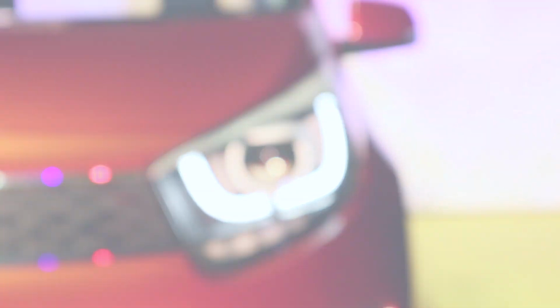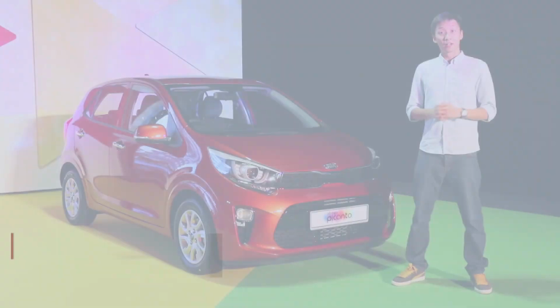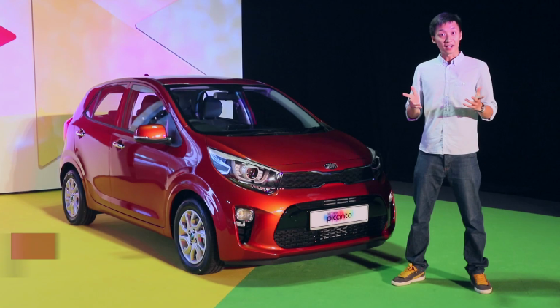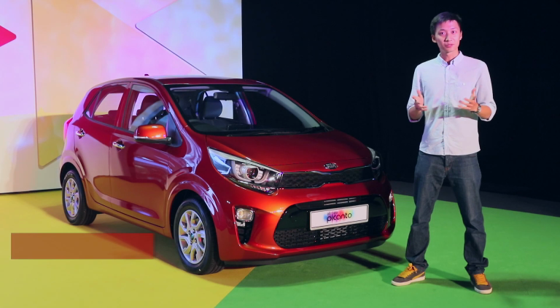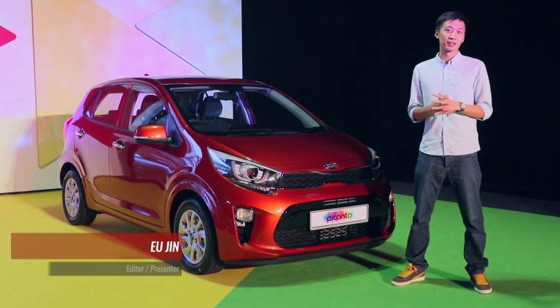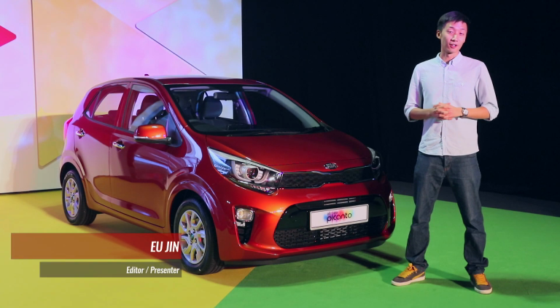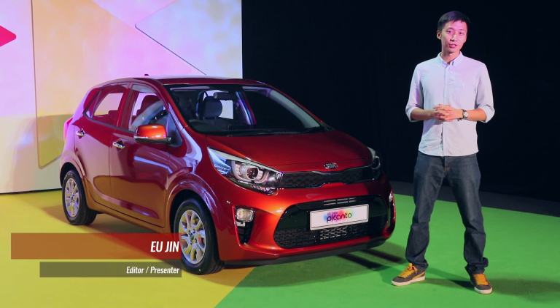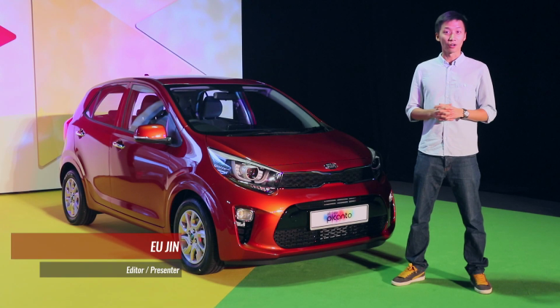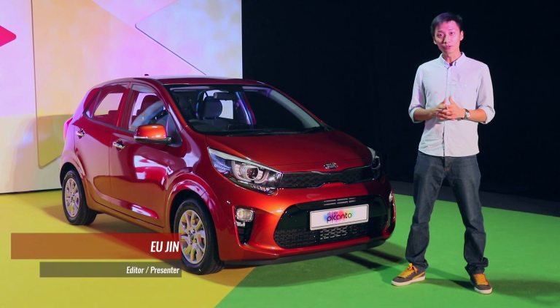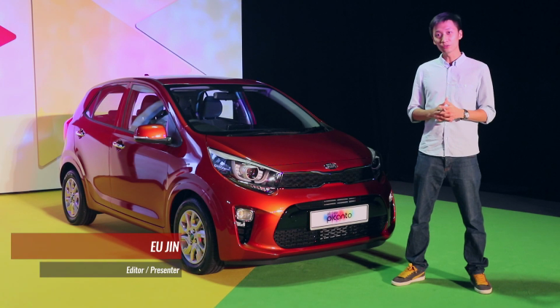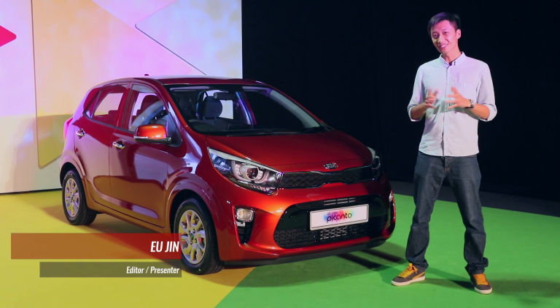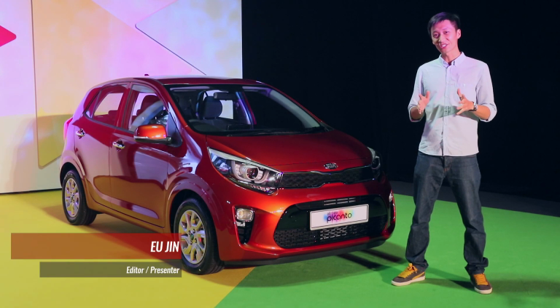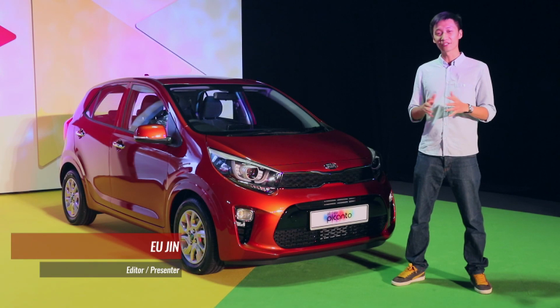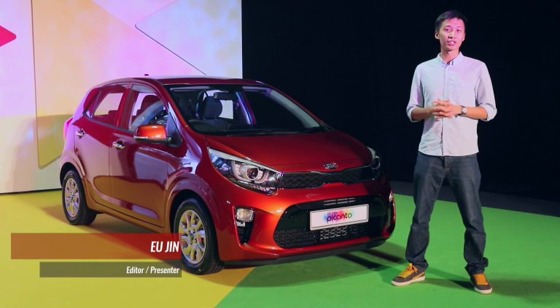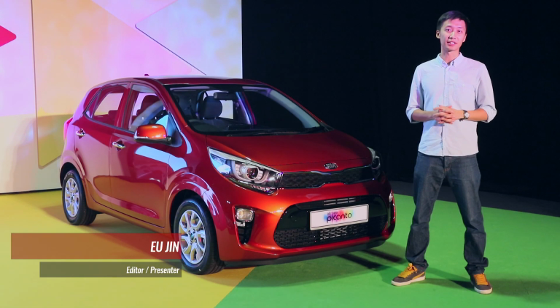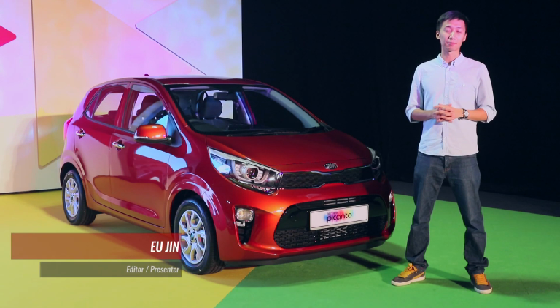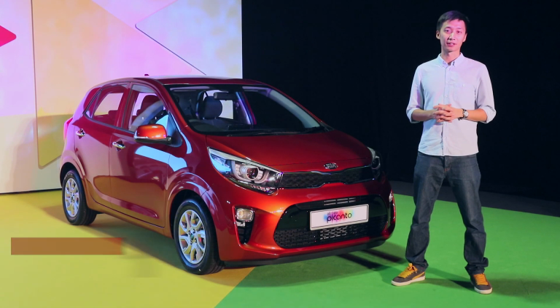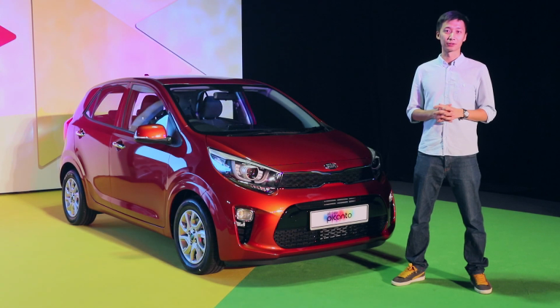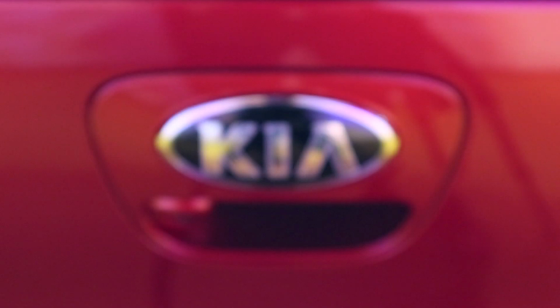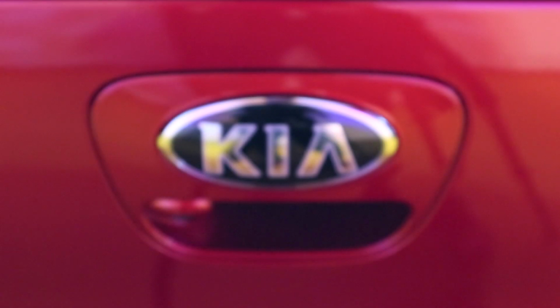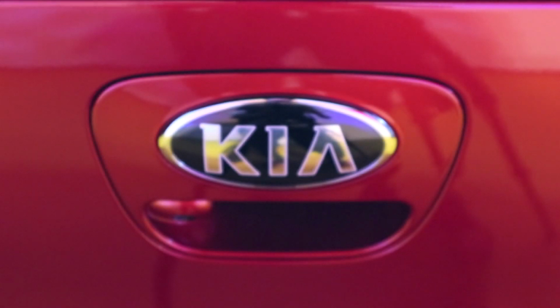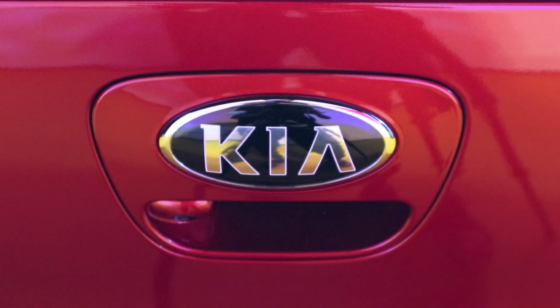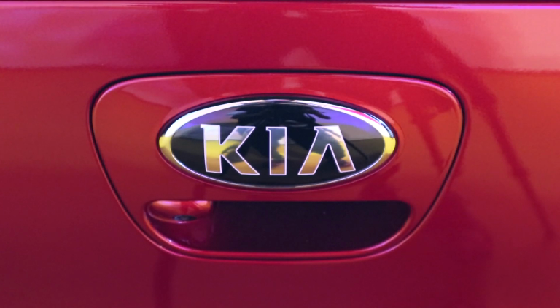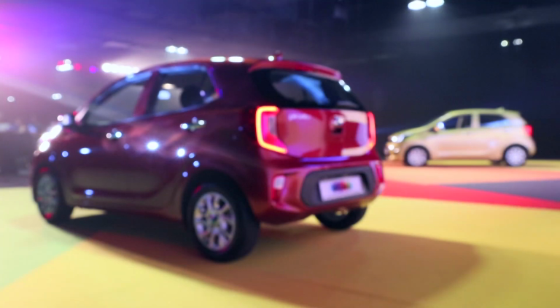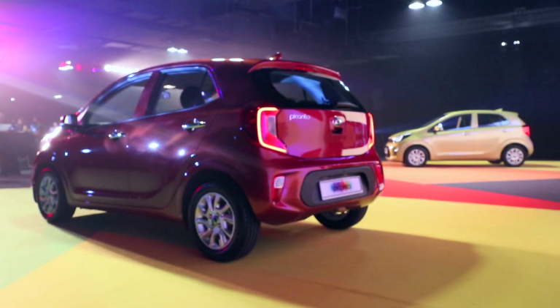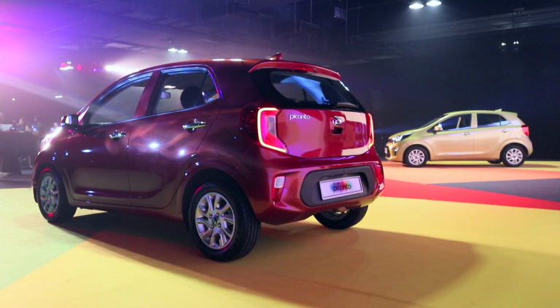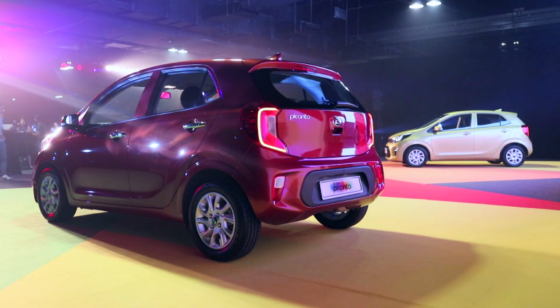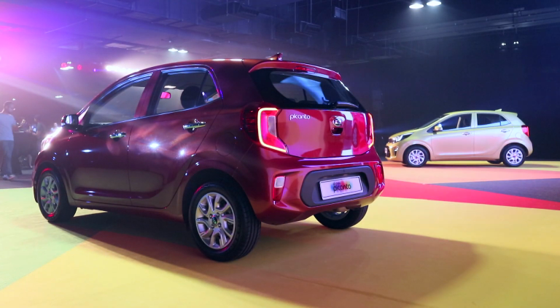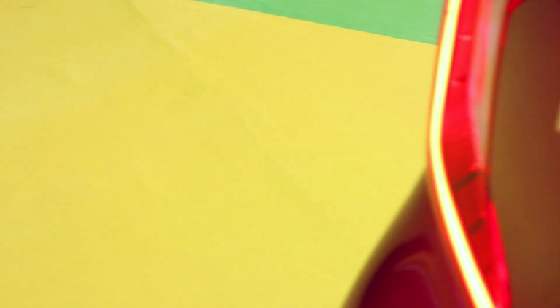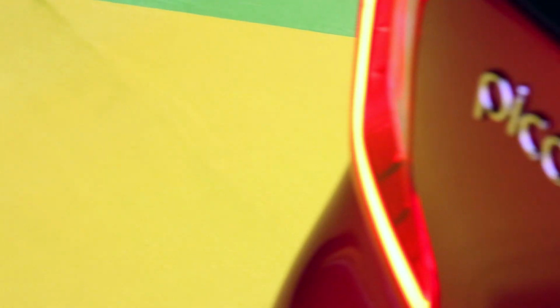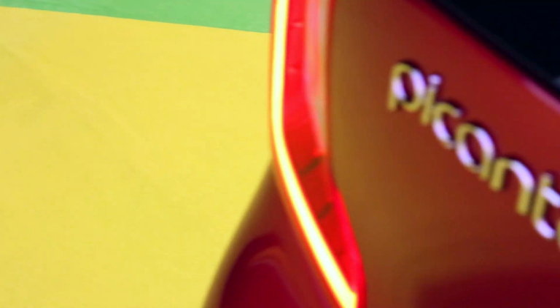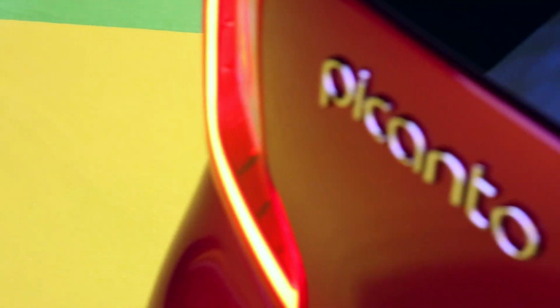Hey guys, we're at the launch of the all-new third-generation Kia Picanto. Here are five things you need to know about this spanking new hatchback.